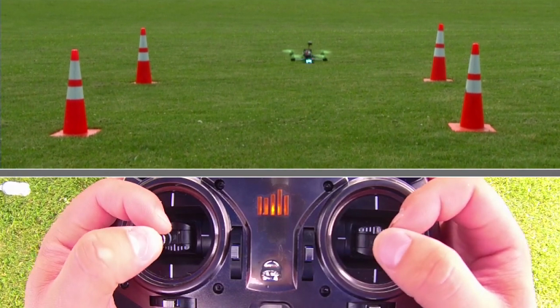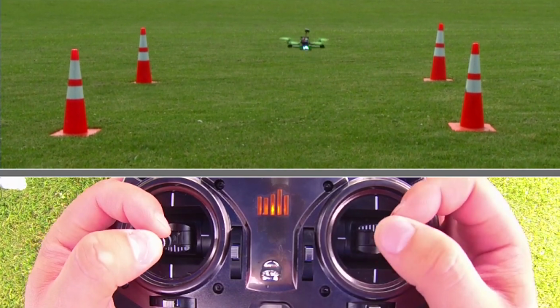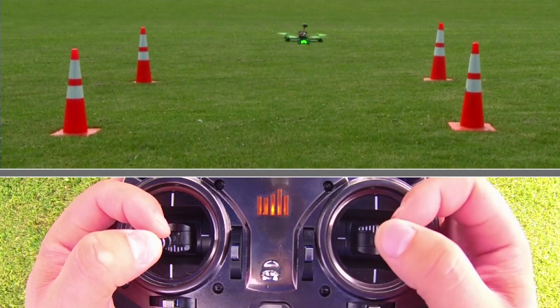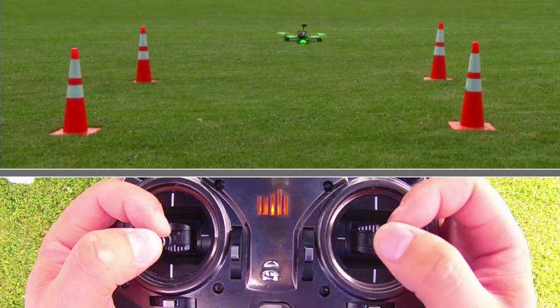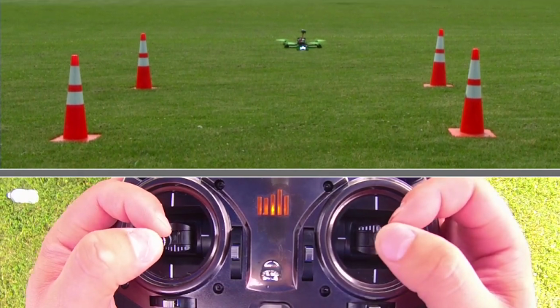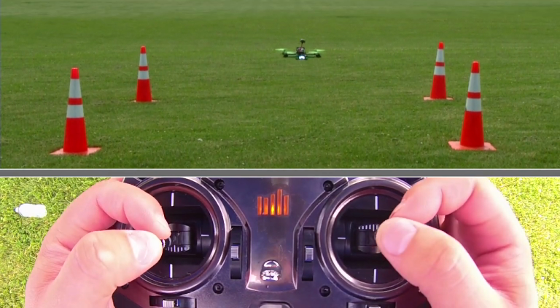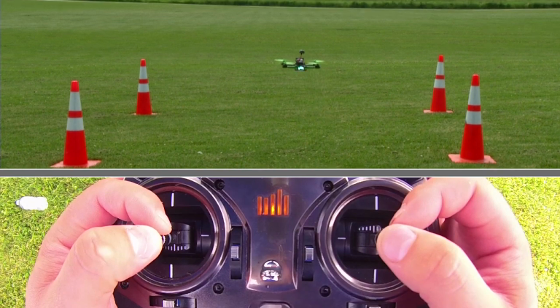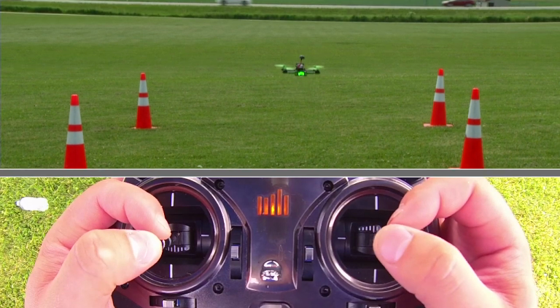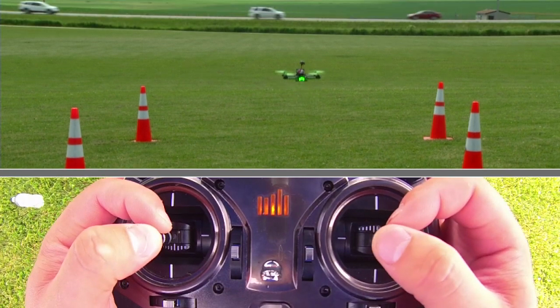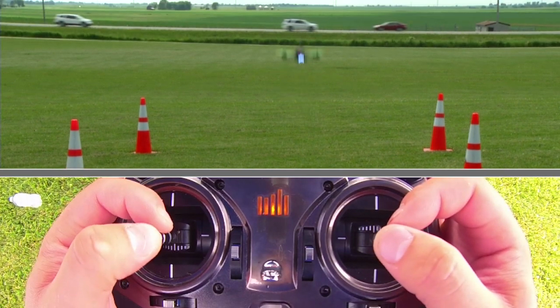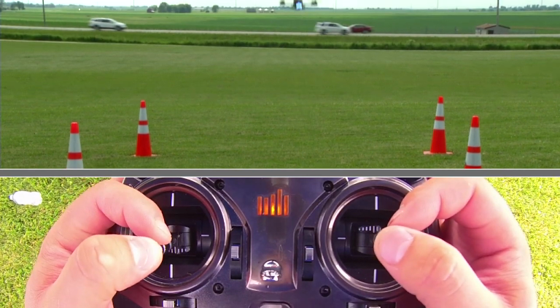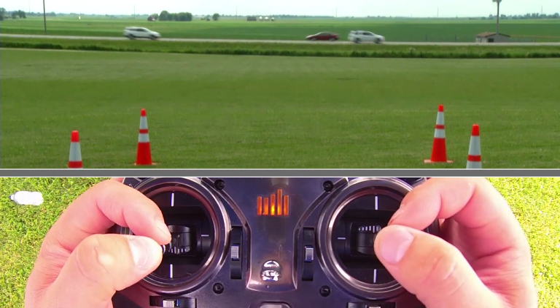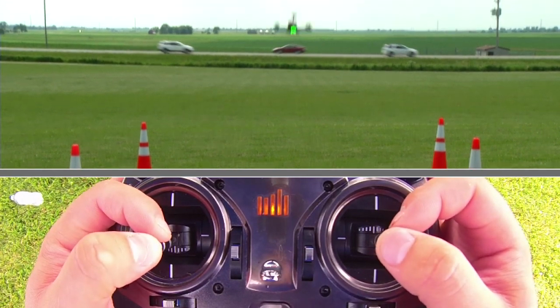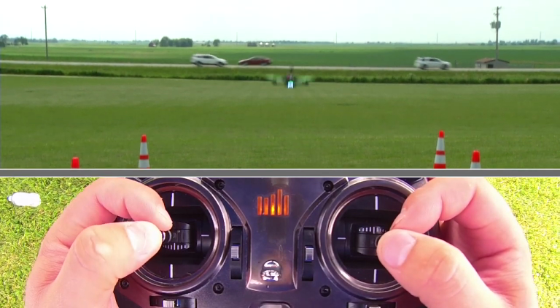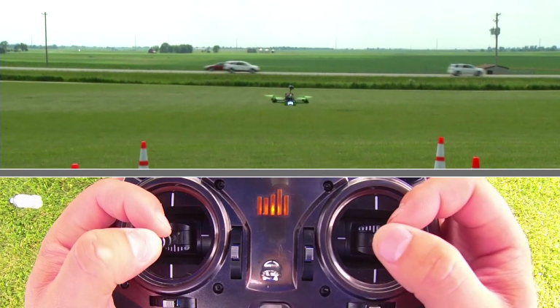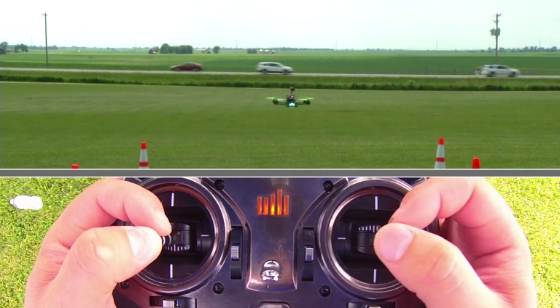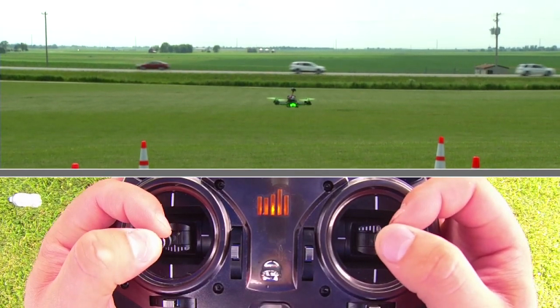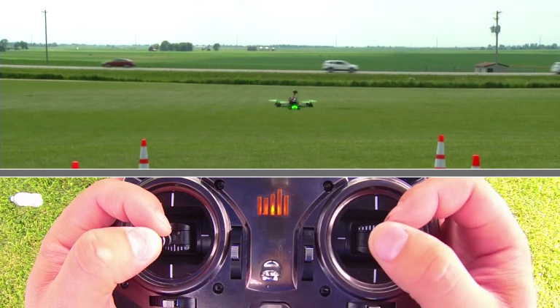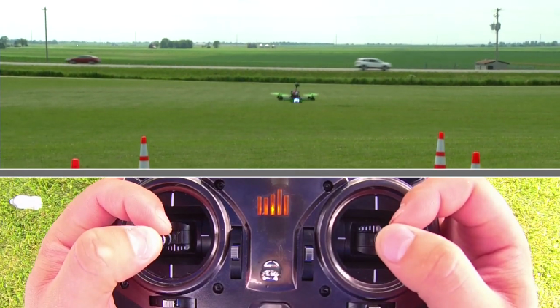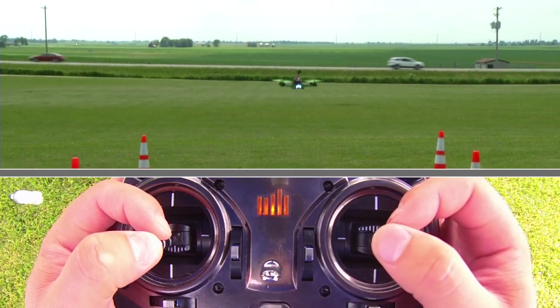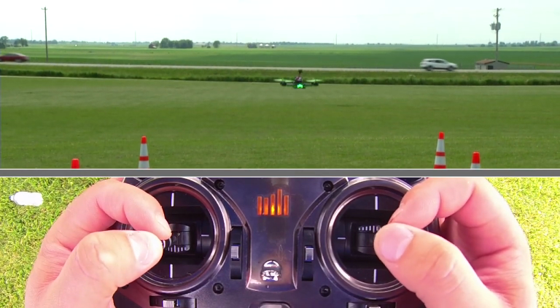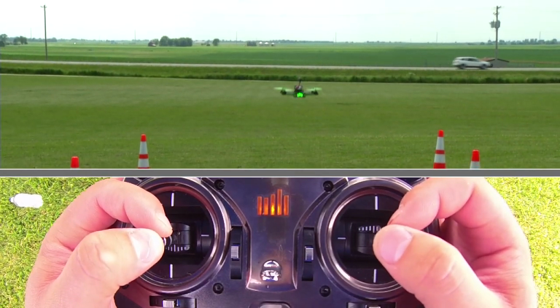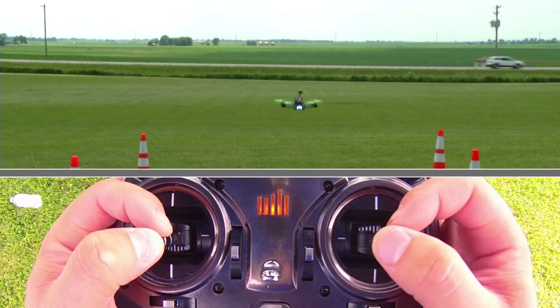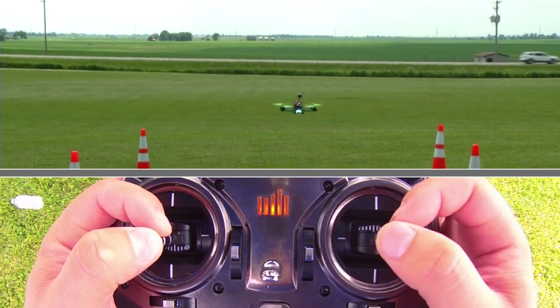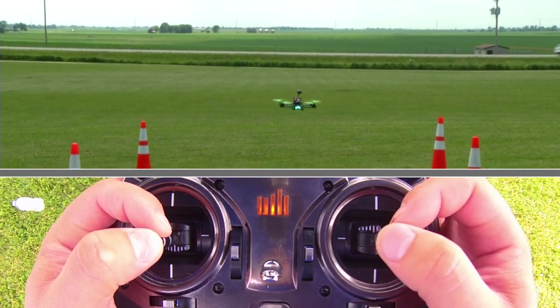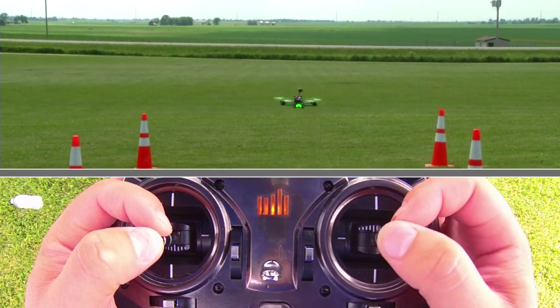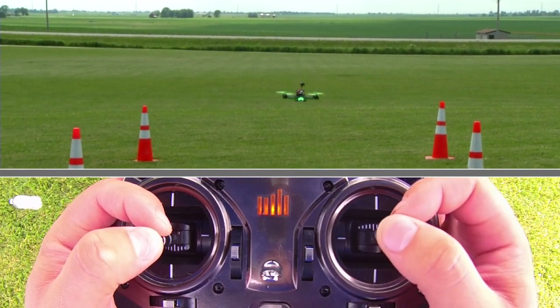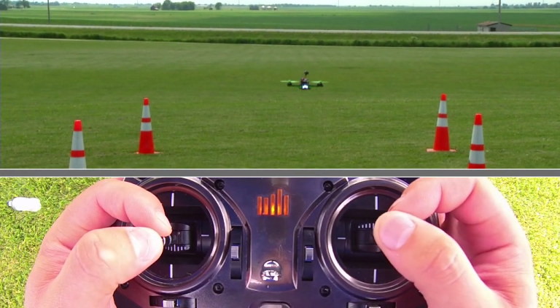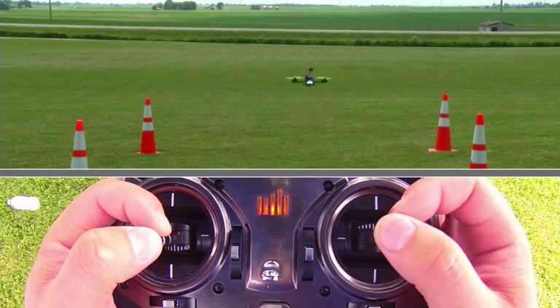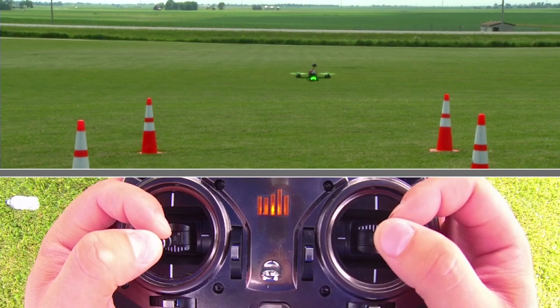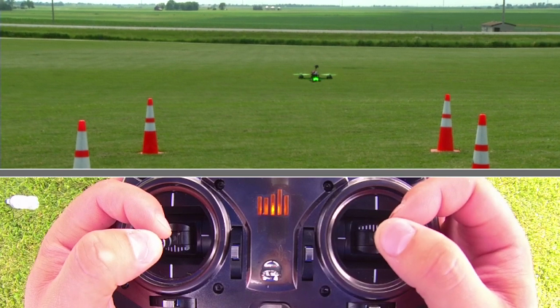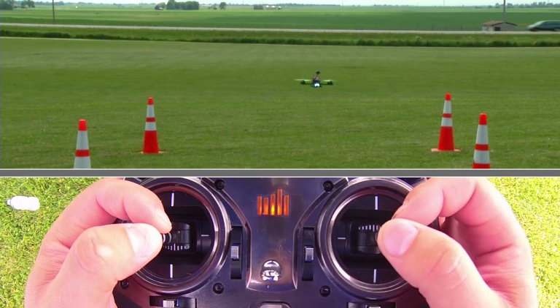So altitude control — pick a height, if it's three feet, five feet, whatever it is, pick an altitude and then go ahead and start your figure eight.